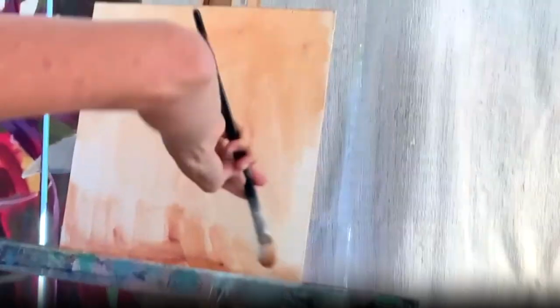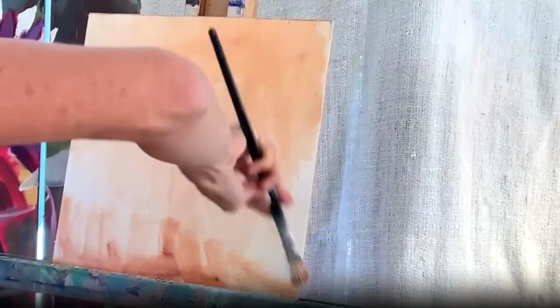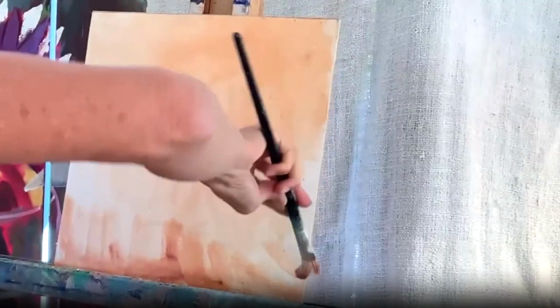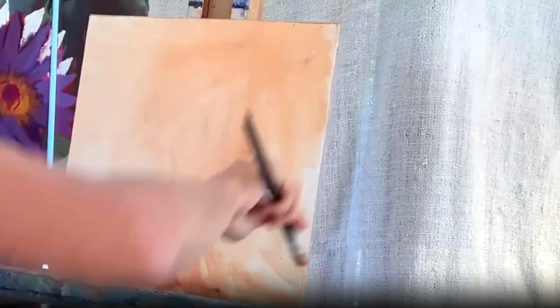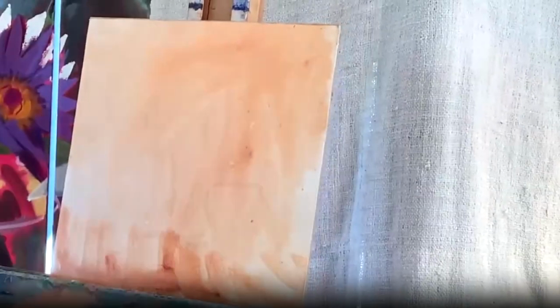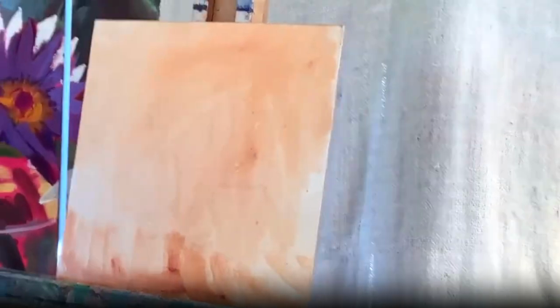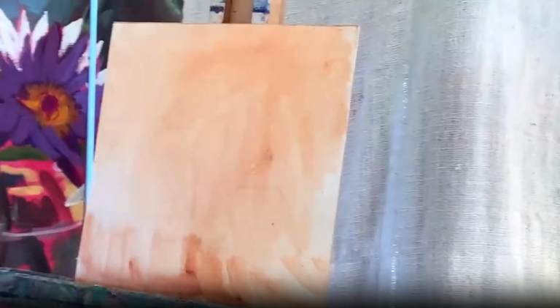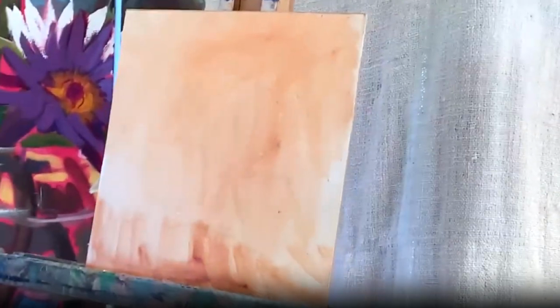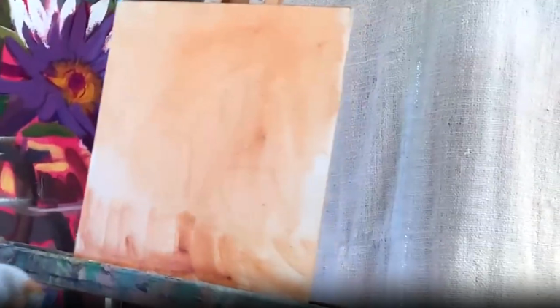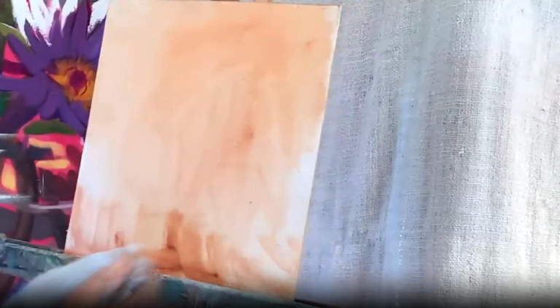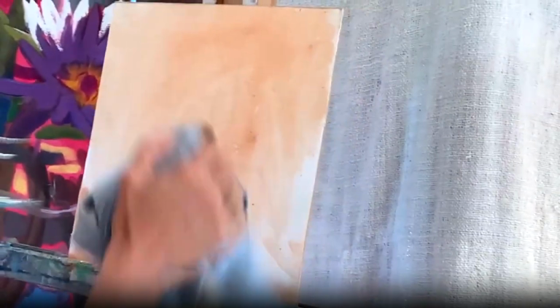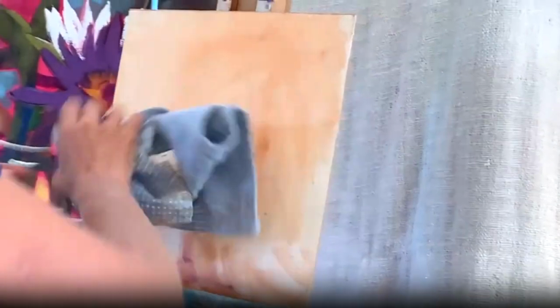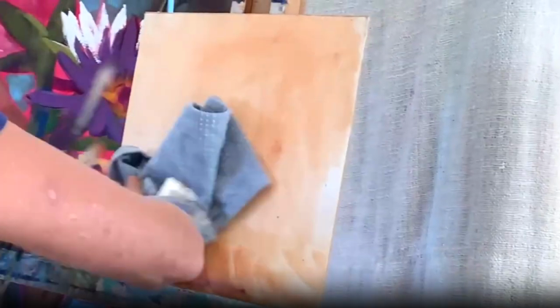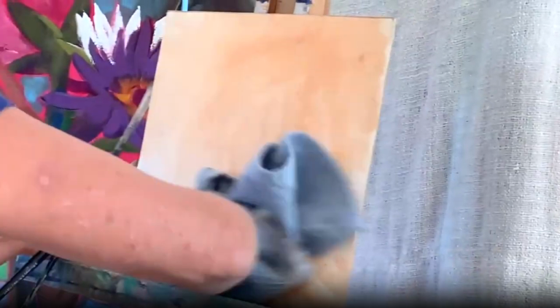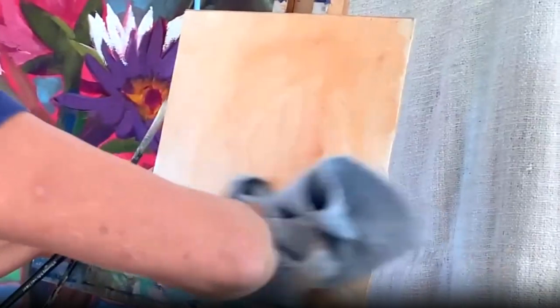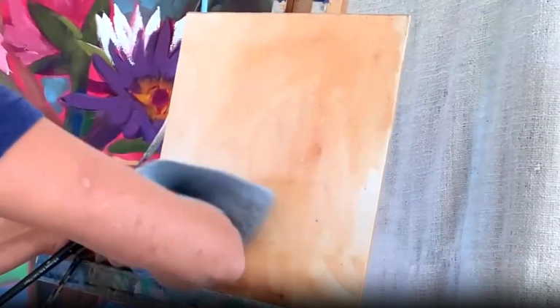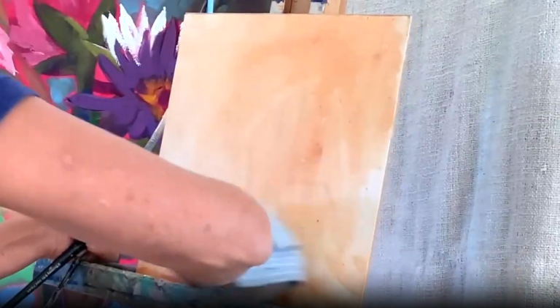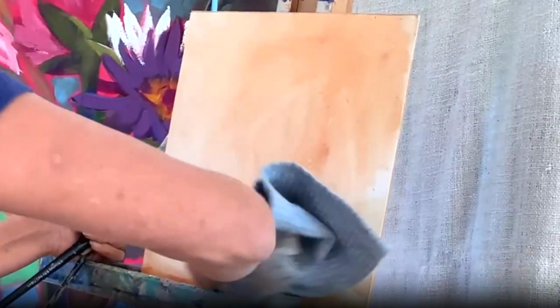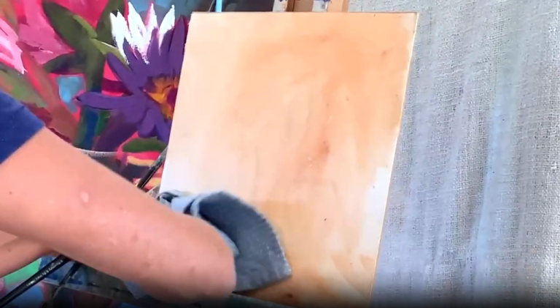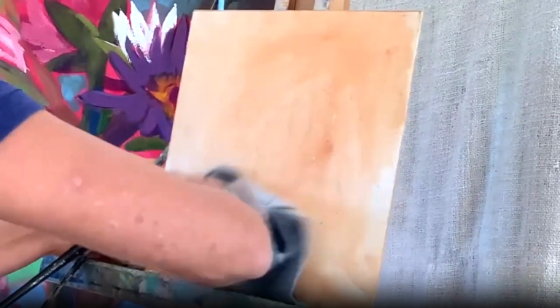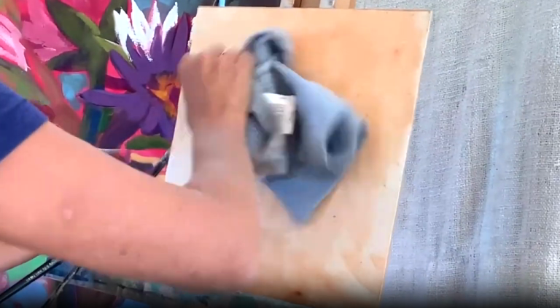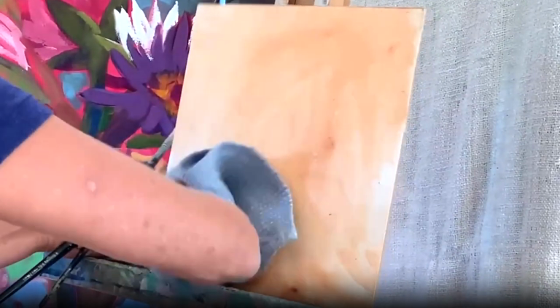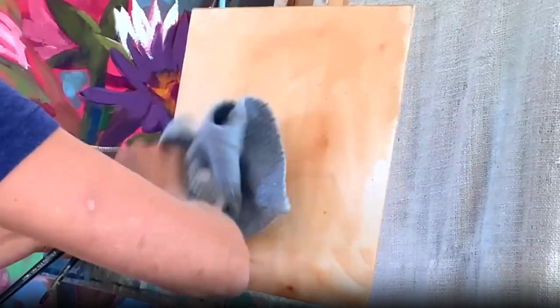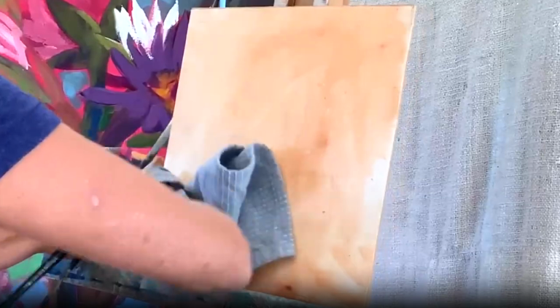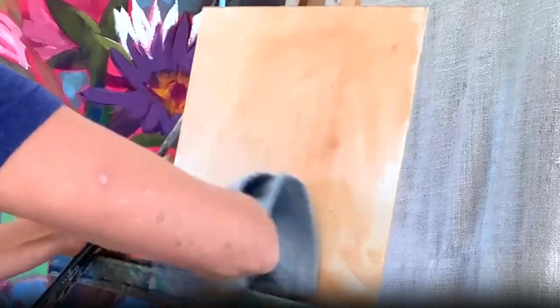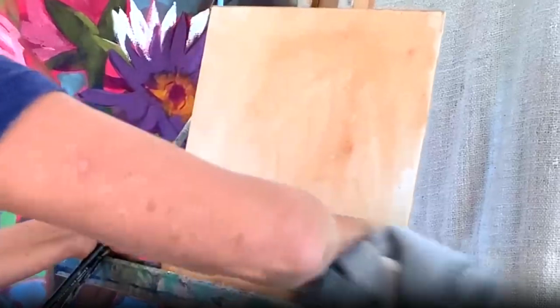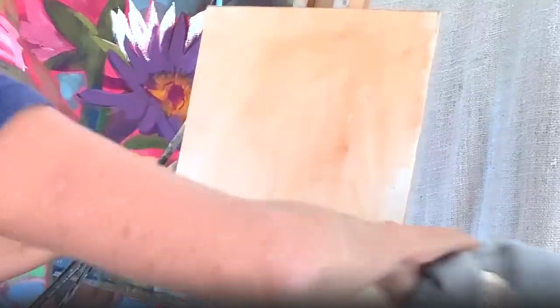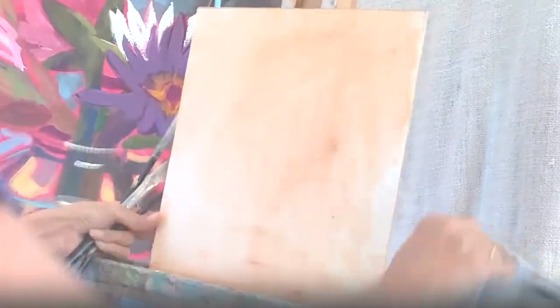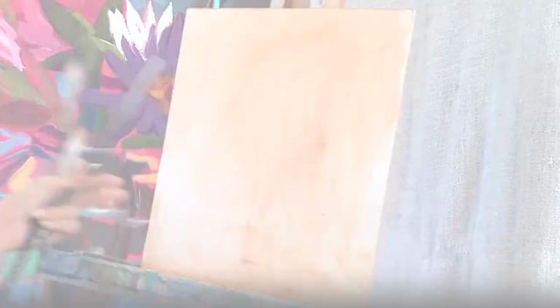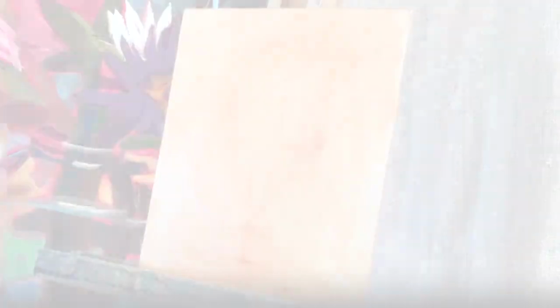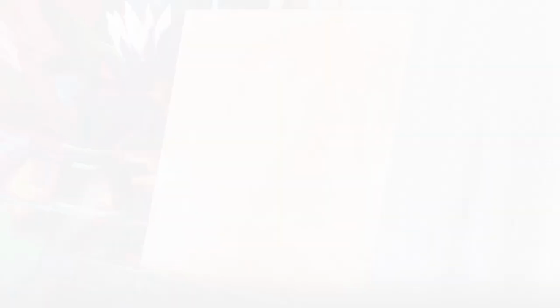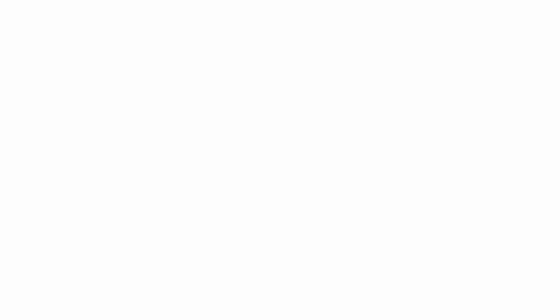It takes the white of the canvas away so that there's a sort of a mid-tone warmth.